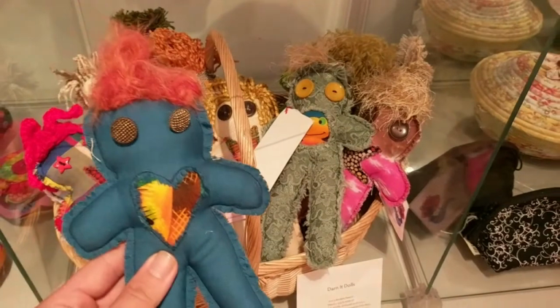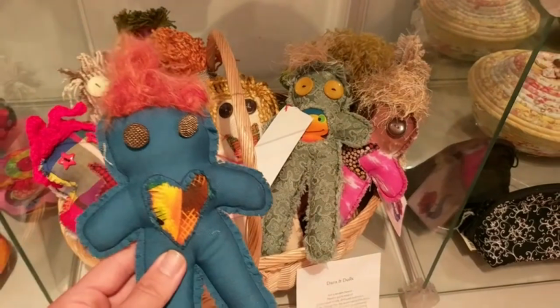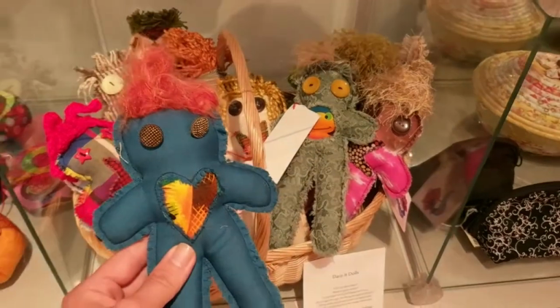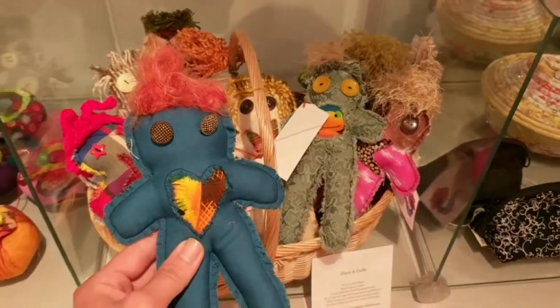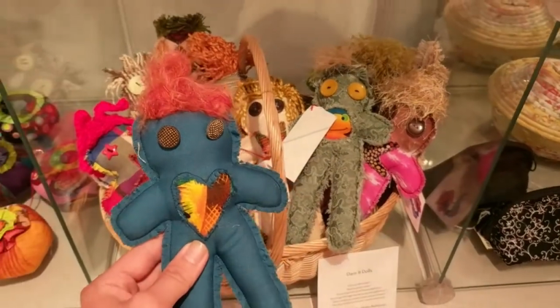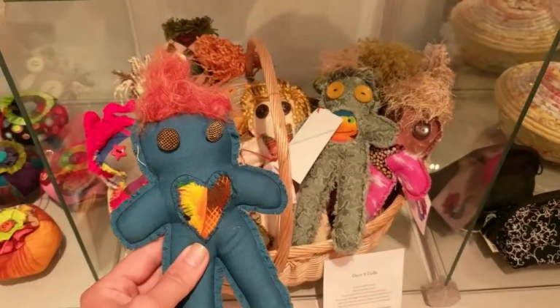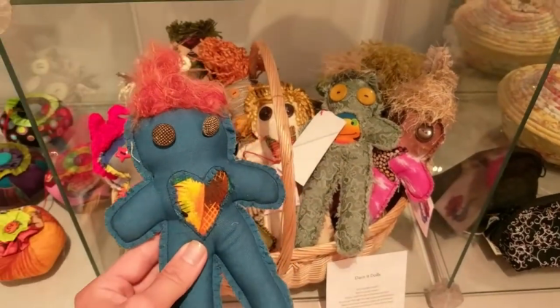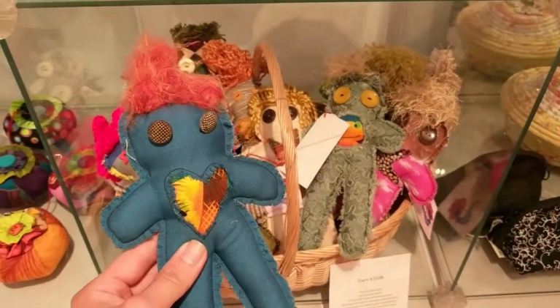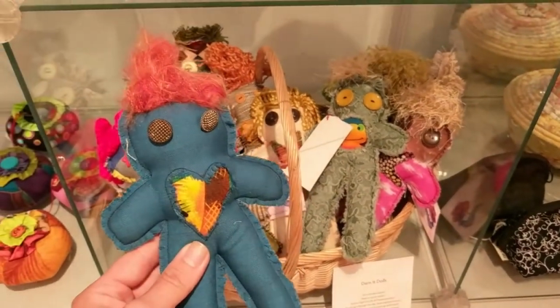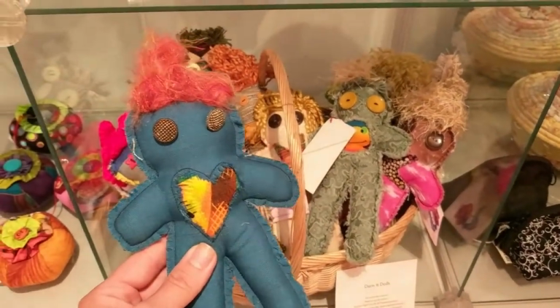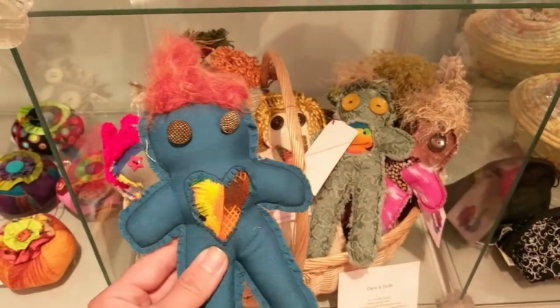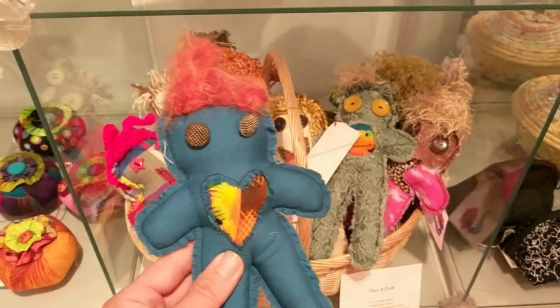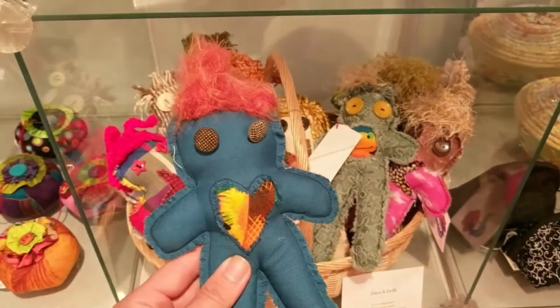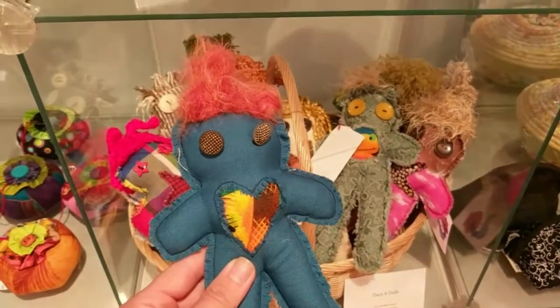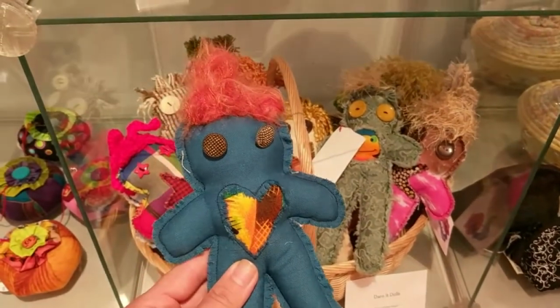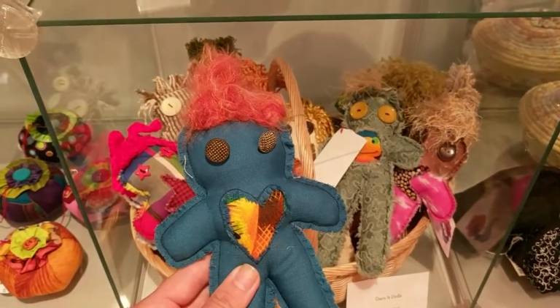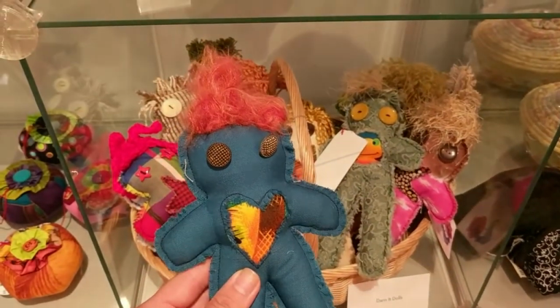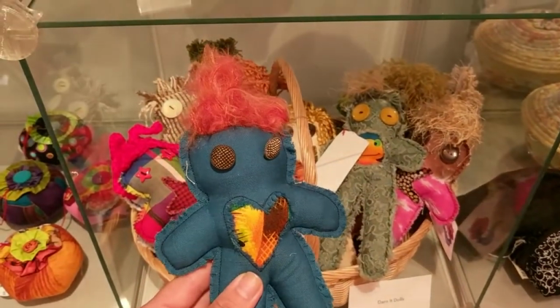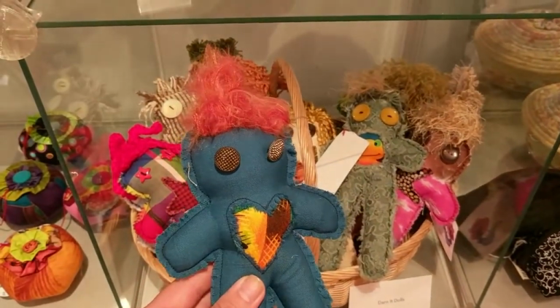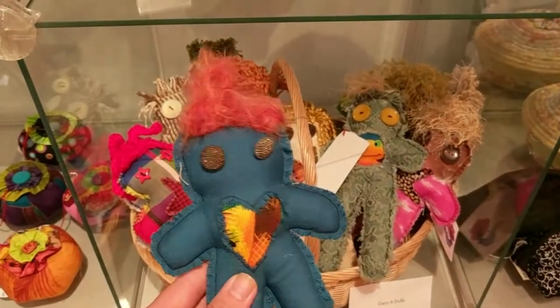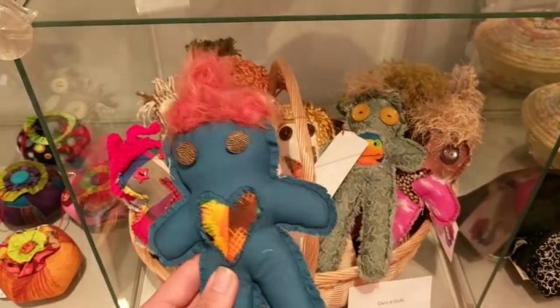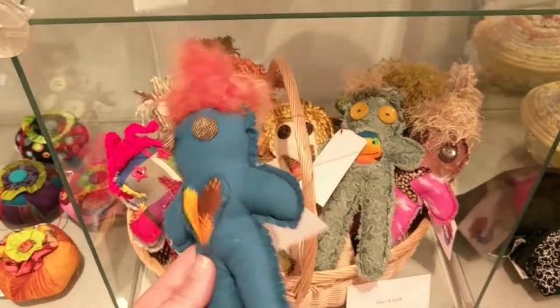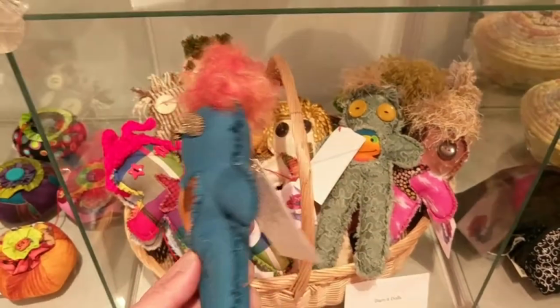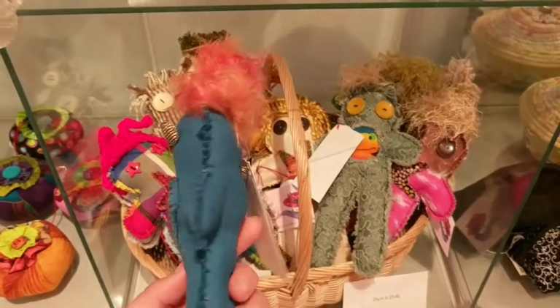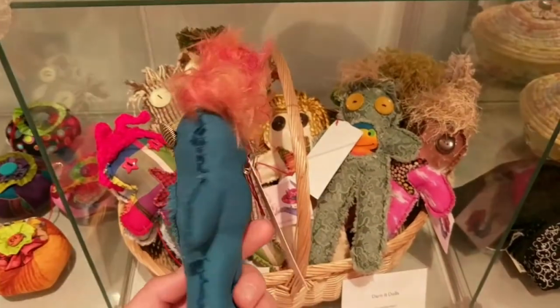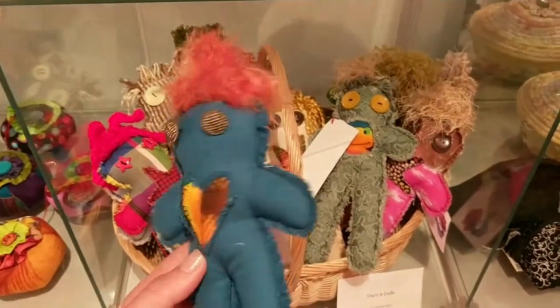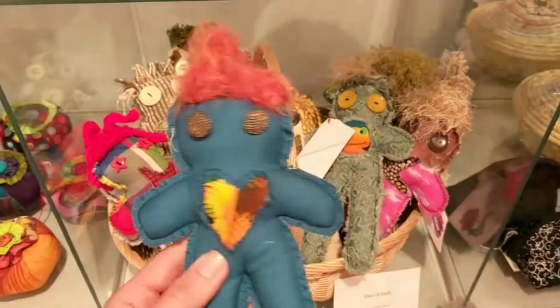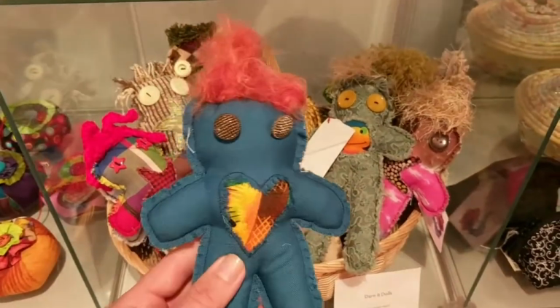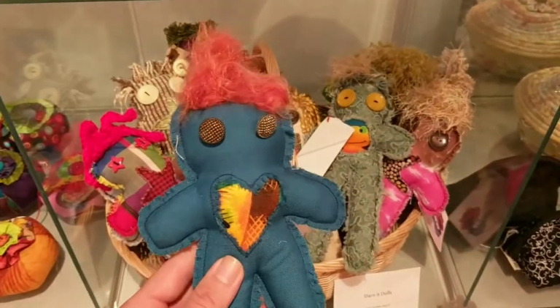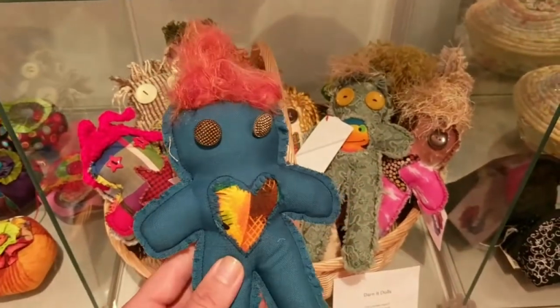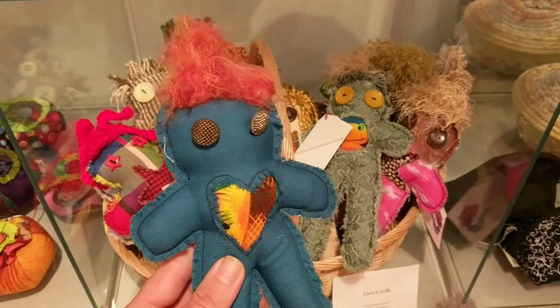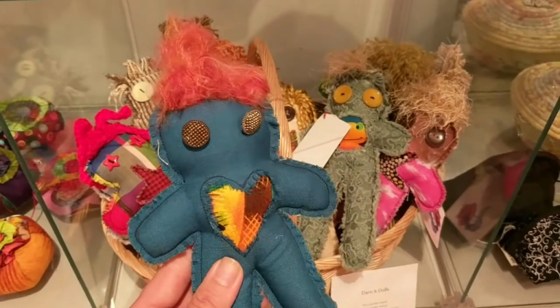Helen Ashdown's Darn It dolls are intended to listen to your troubles, but they make cute gifts for kids as well.